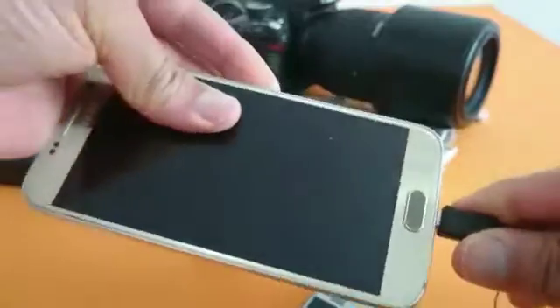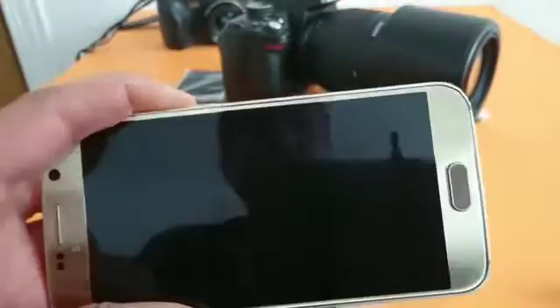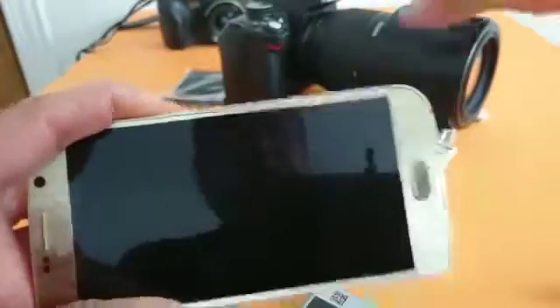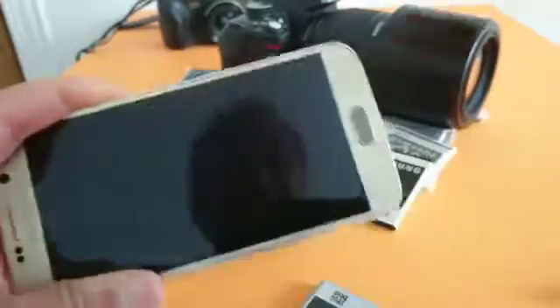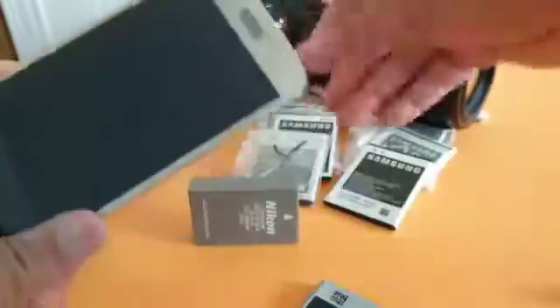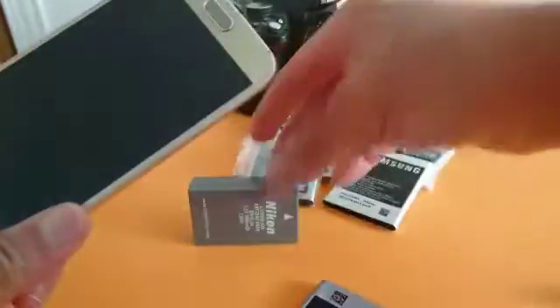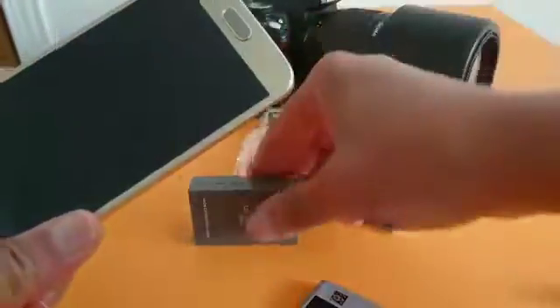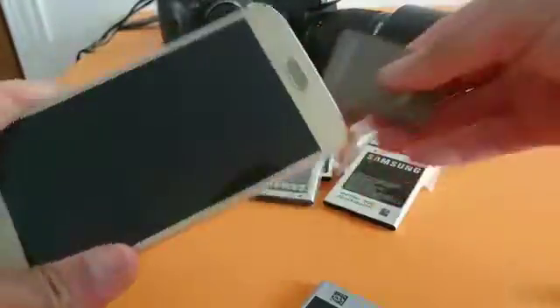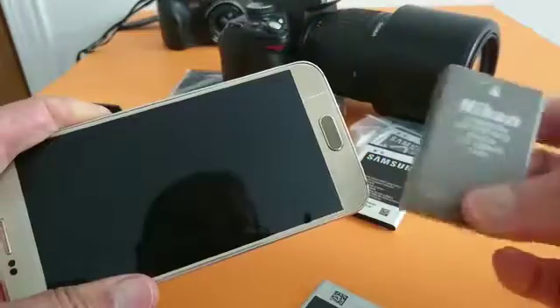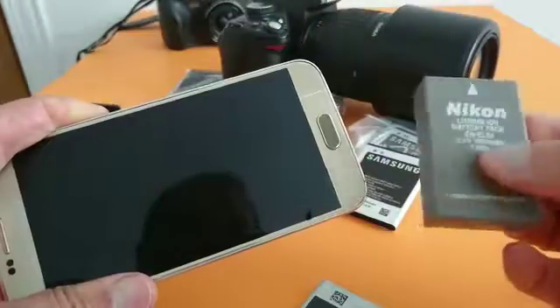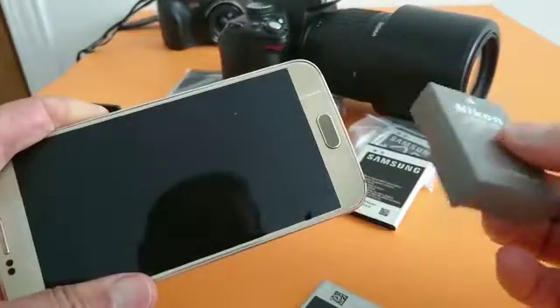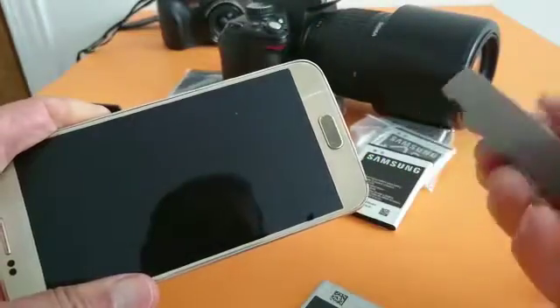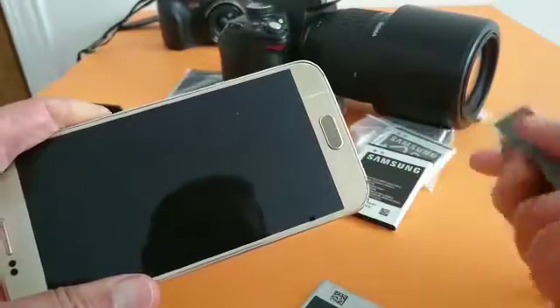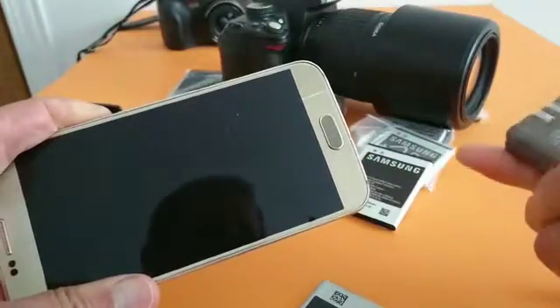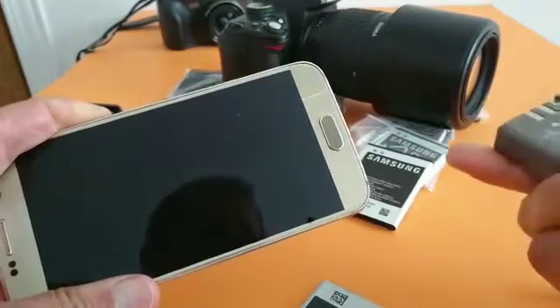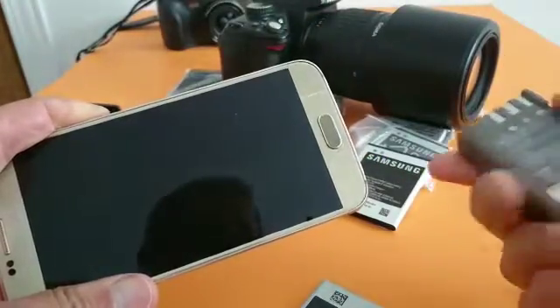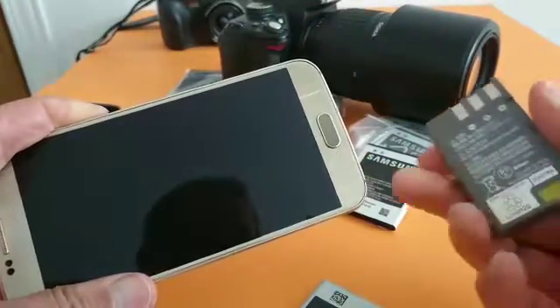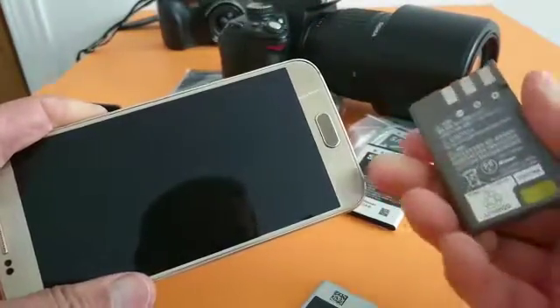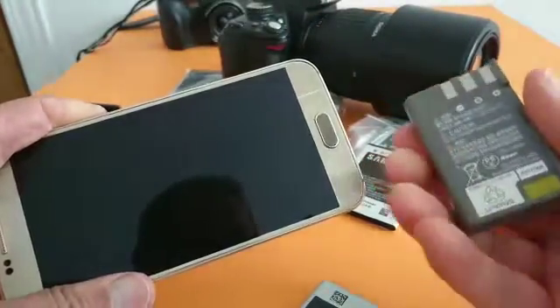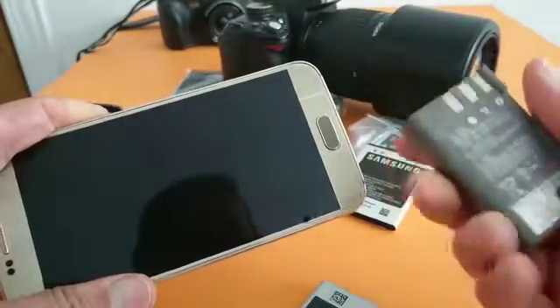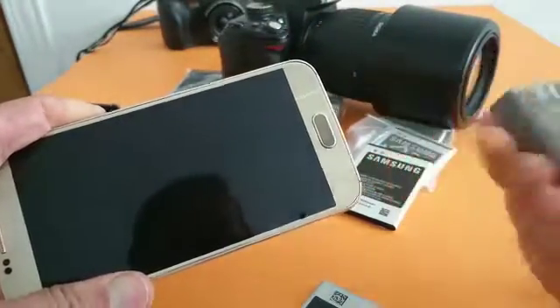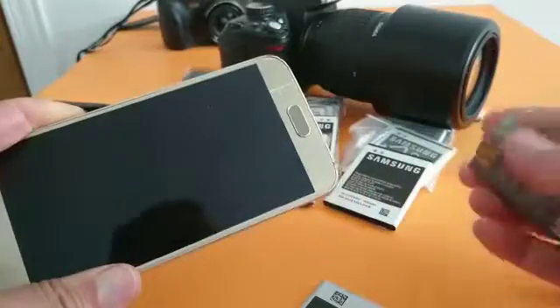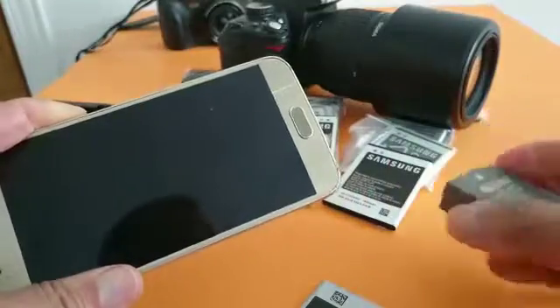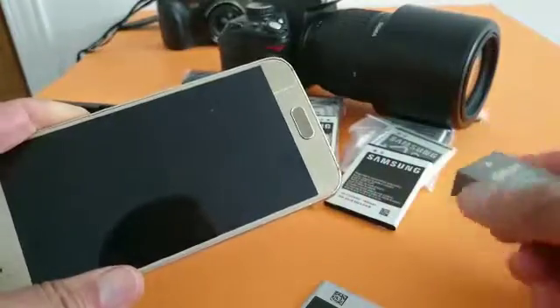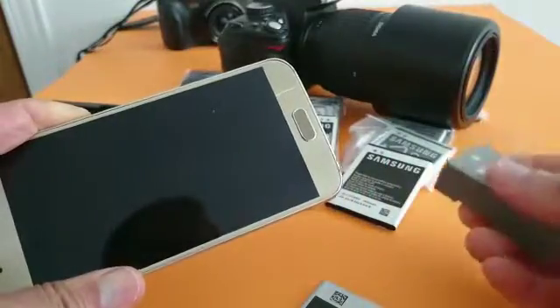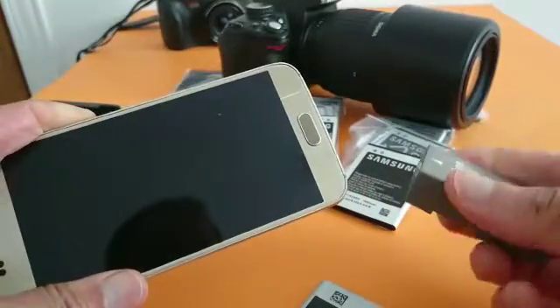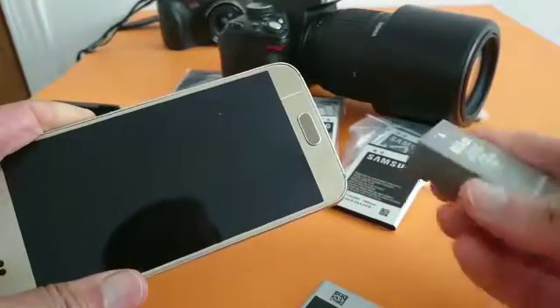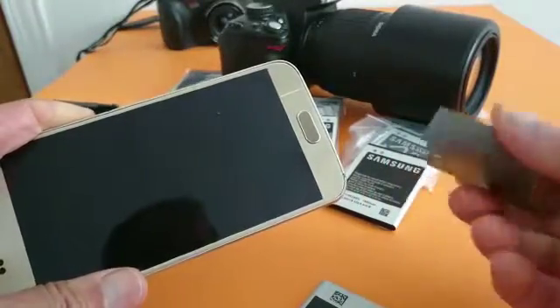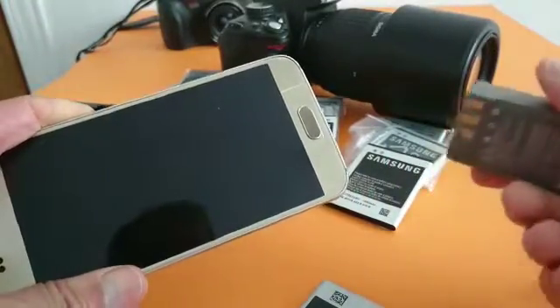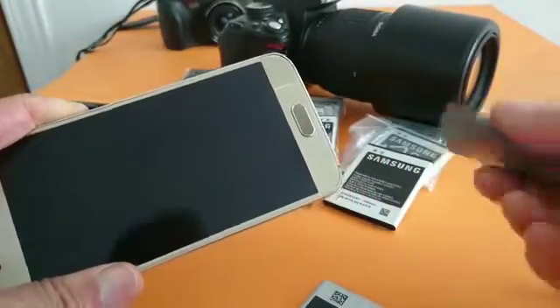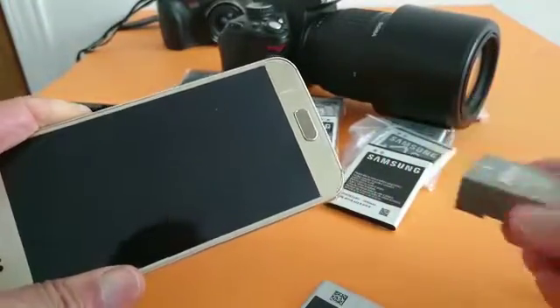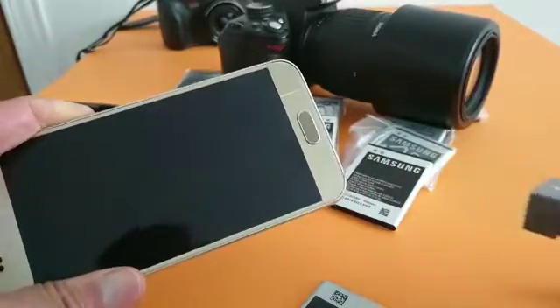For the camera battery it's the same thing — get your battery and do the same procedure. Please subscribe and have a great day, take care.